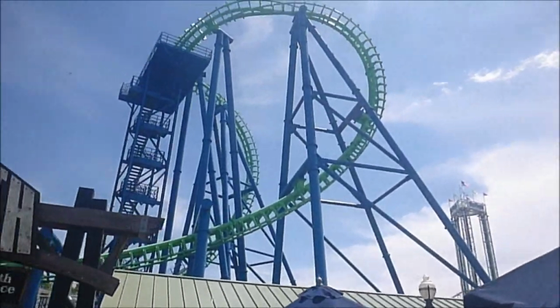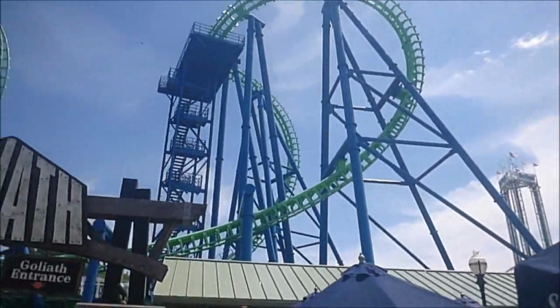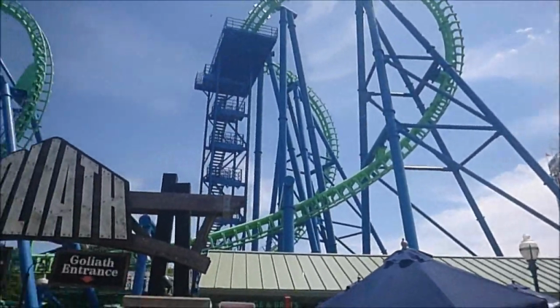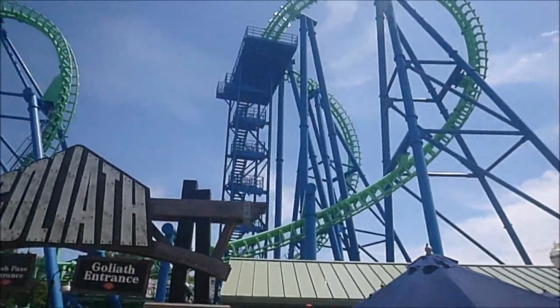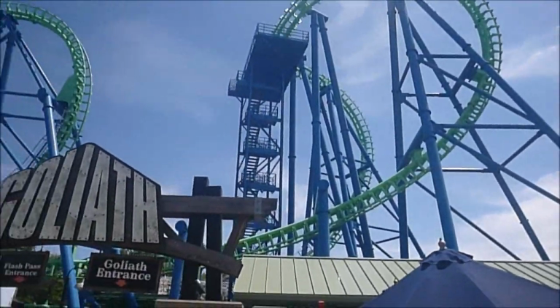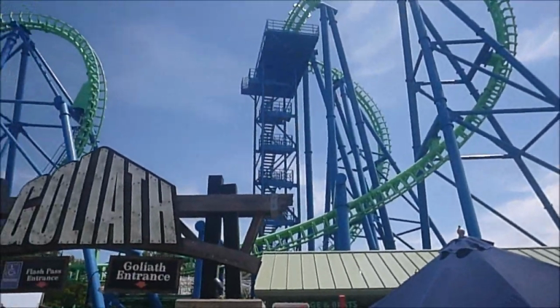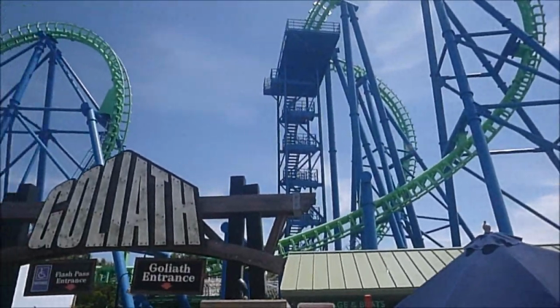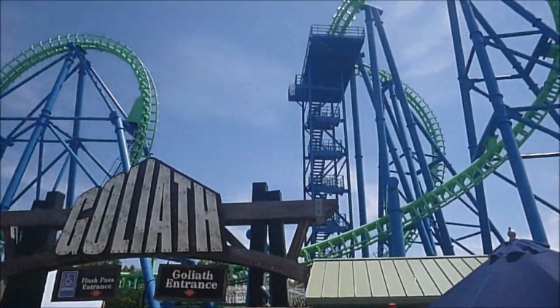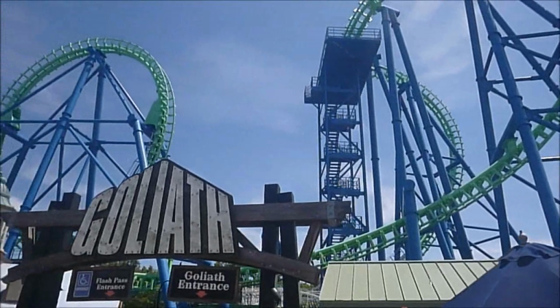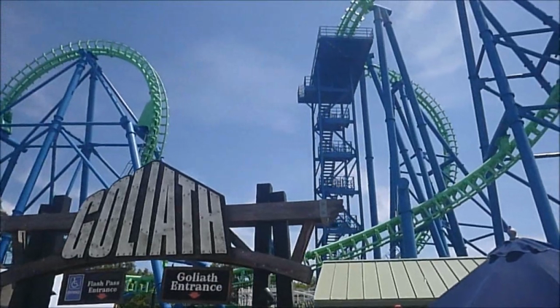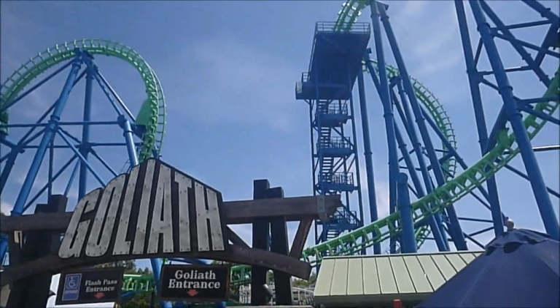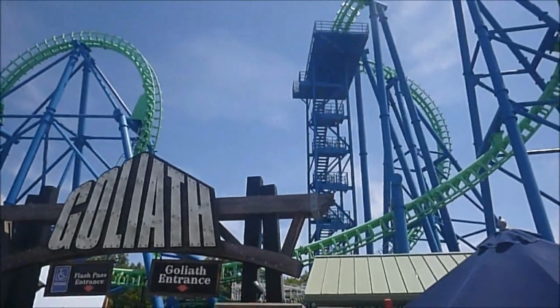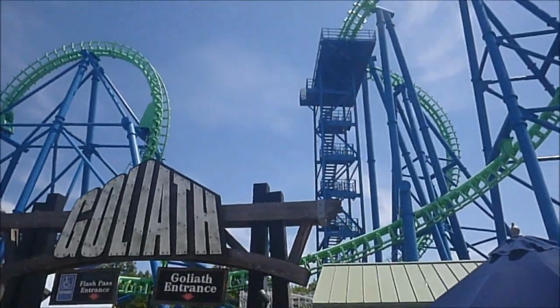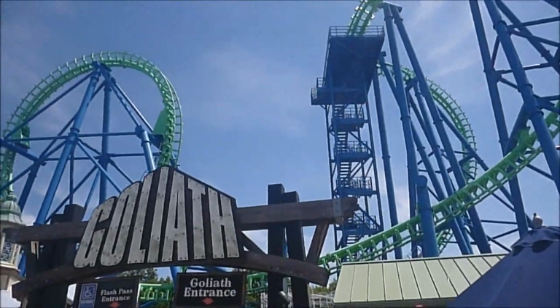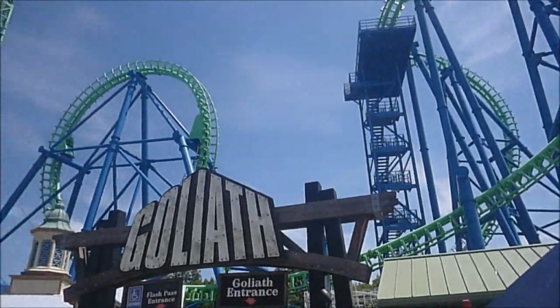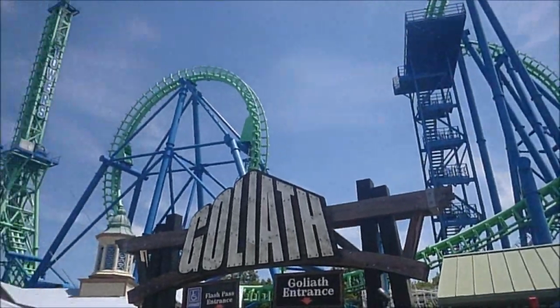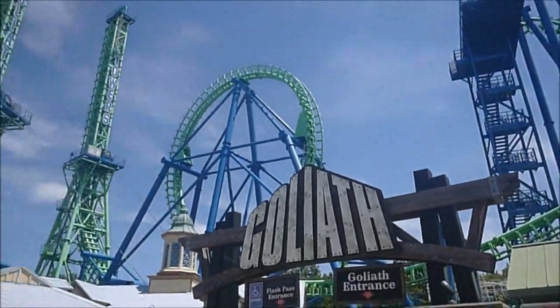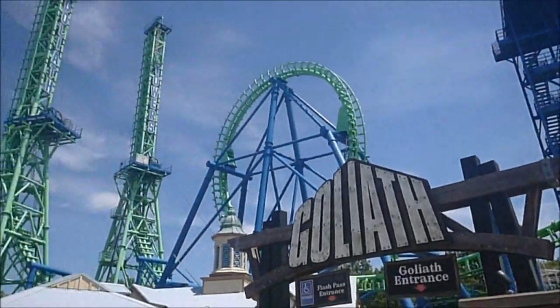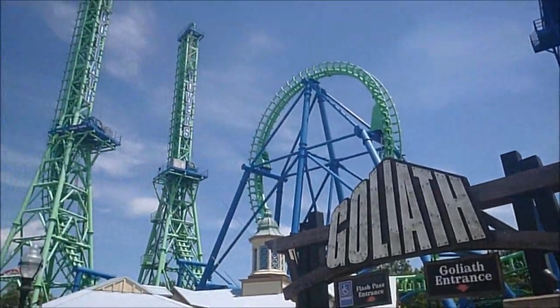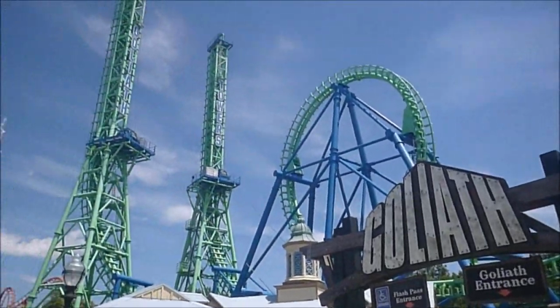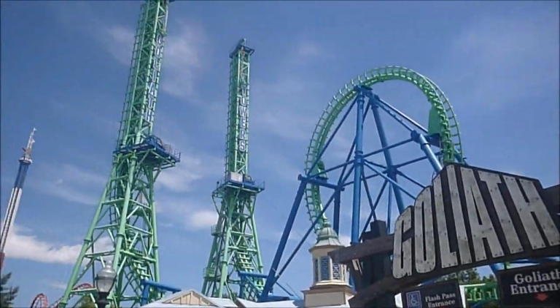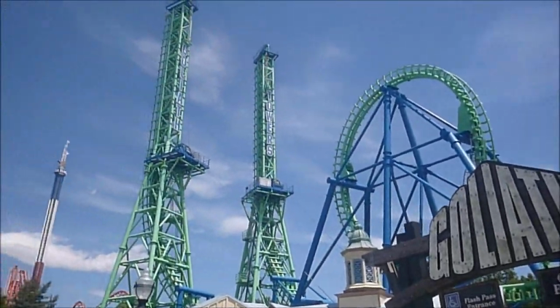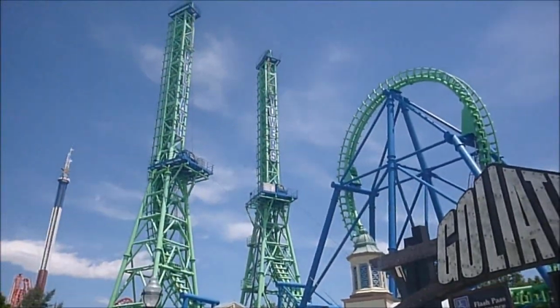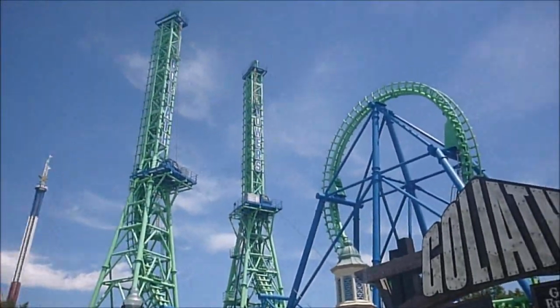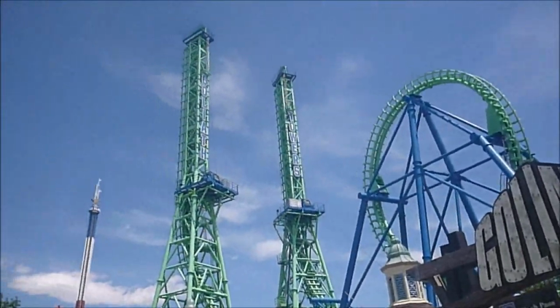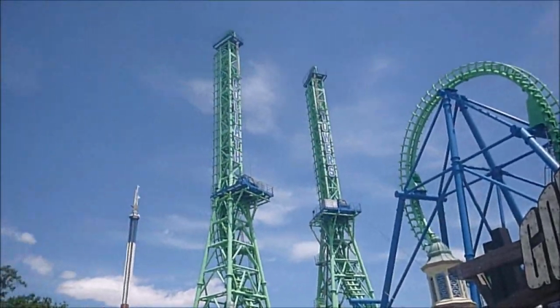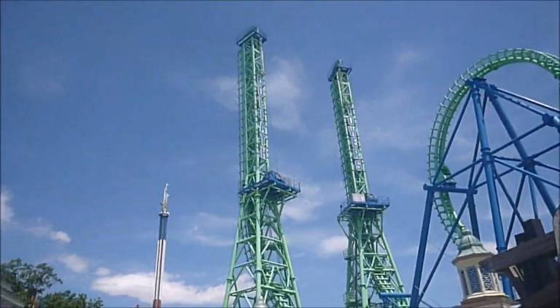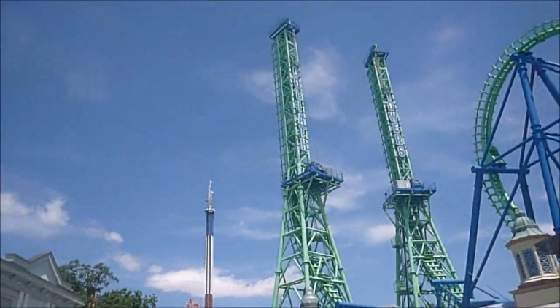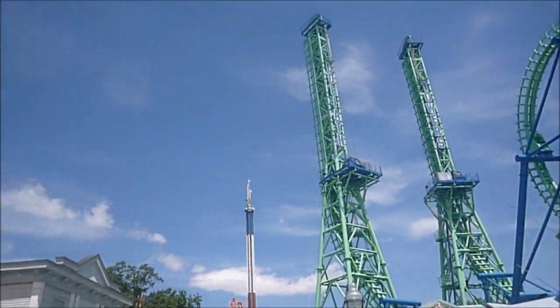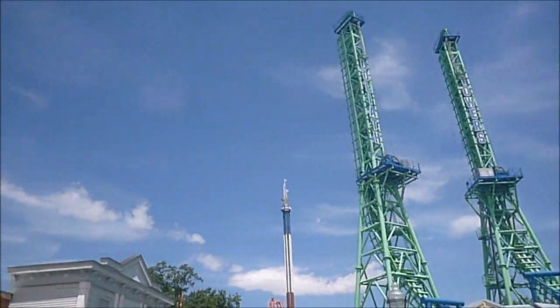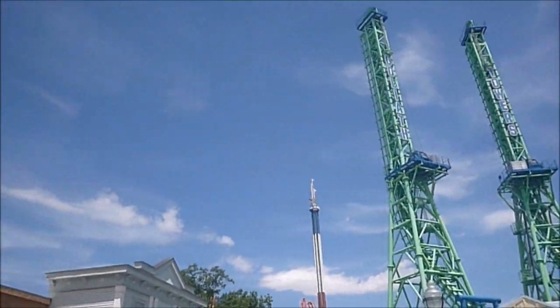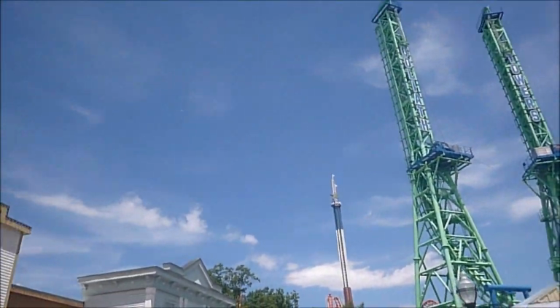I think I've done every Goliath in the United States now — just haven't done the one in Canada or over in Europe.